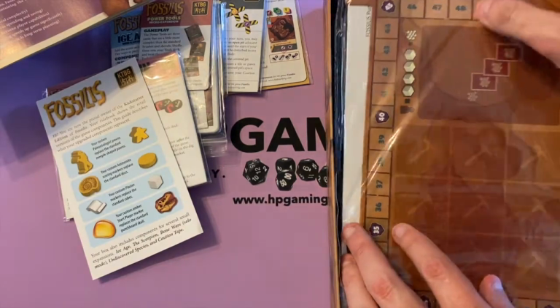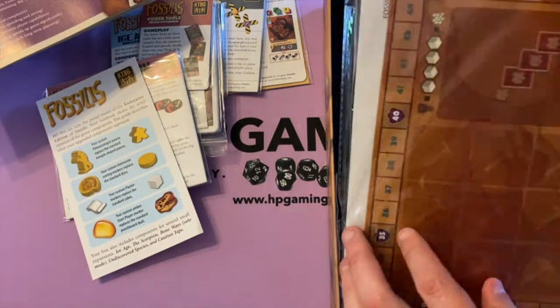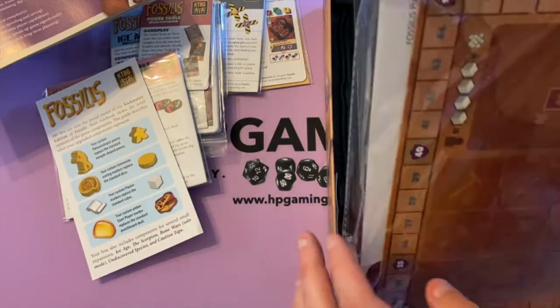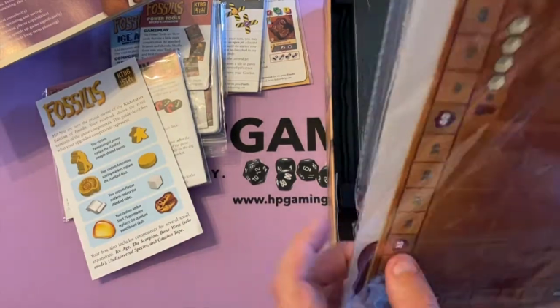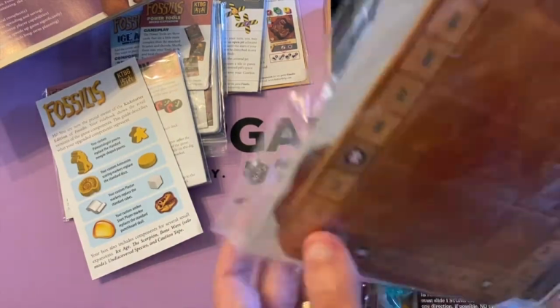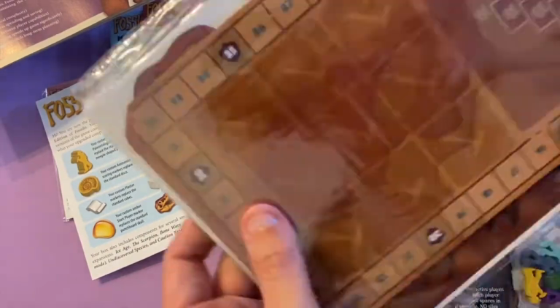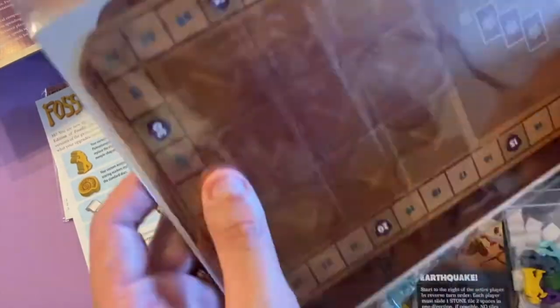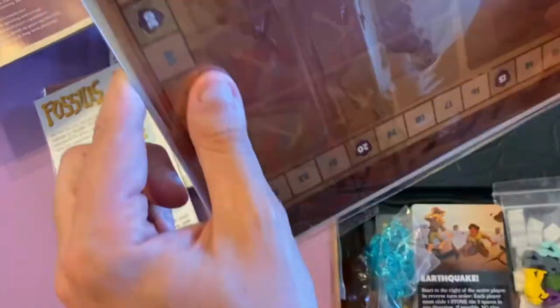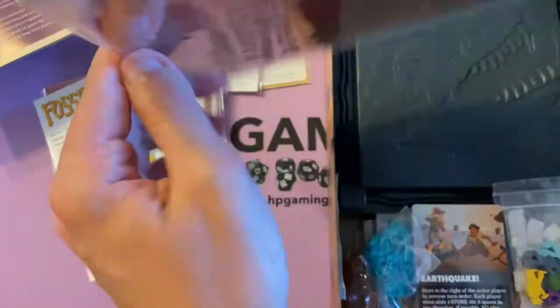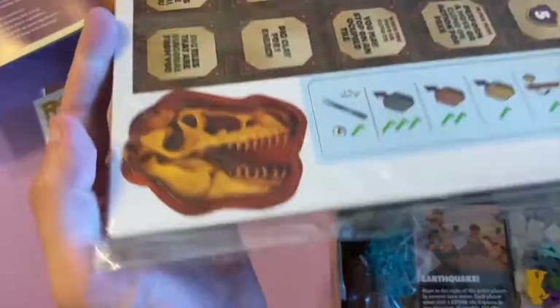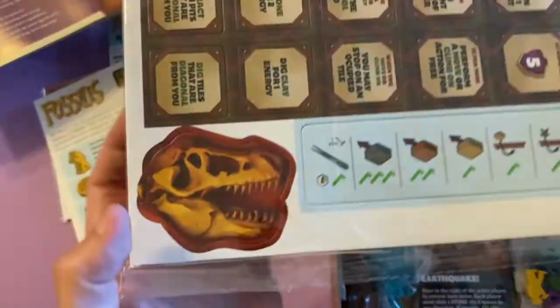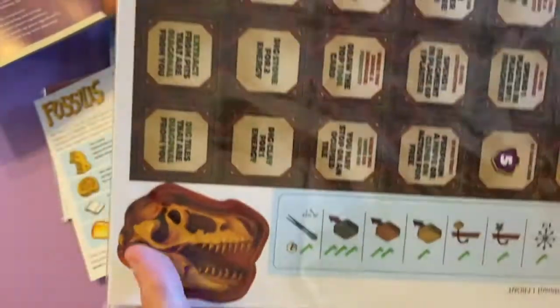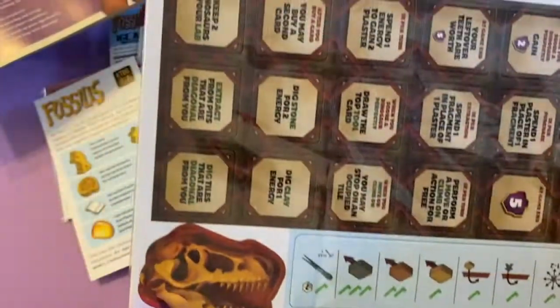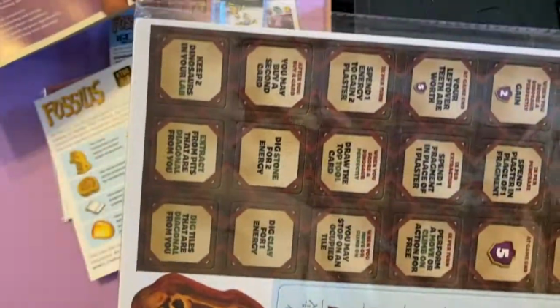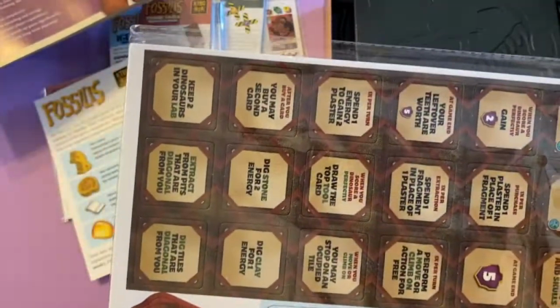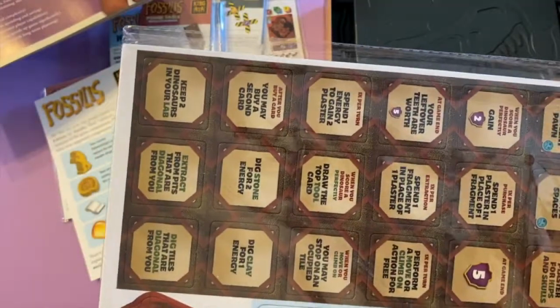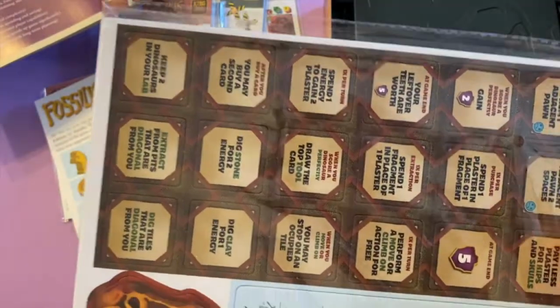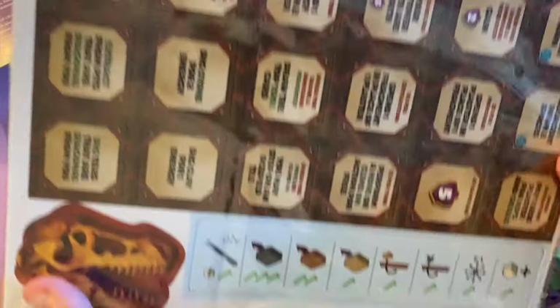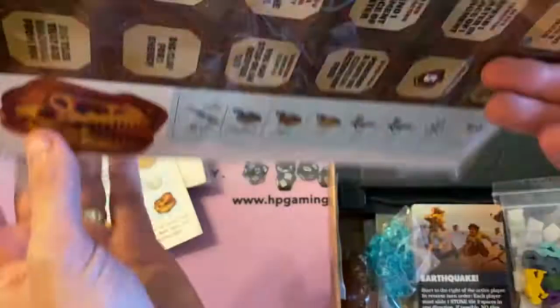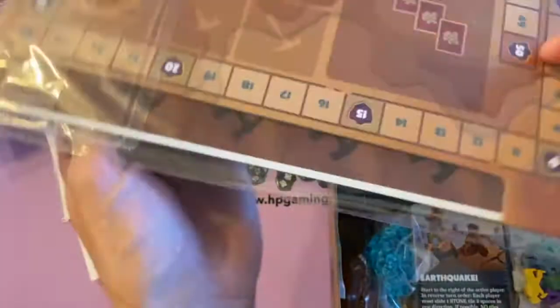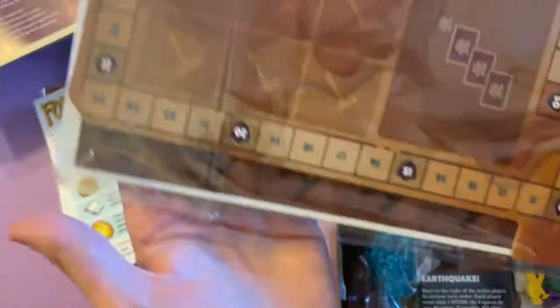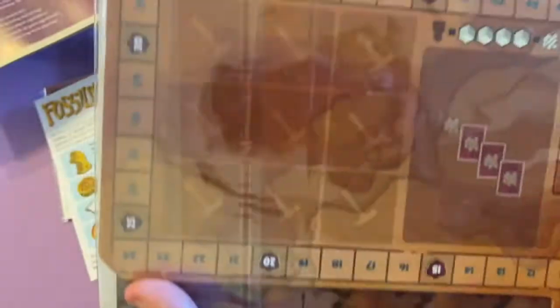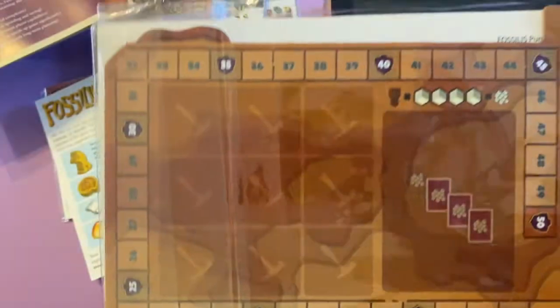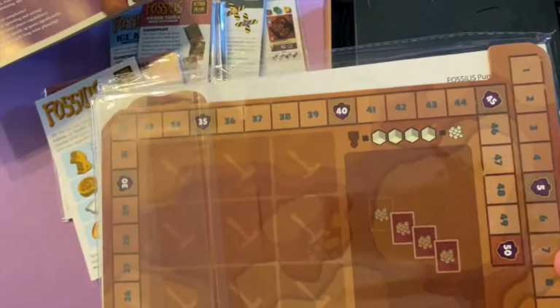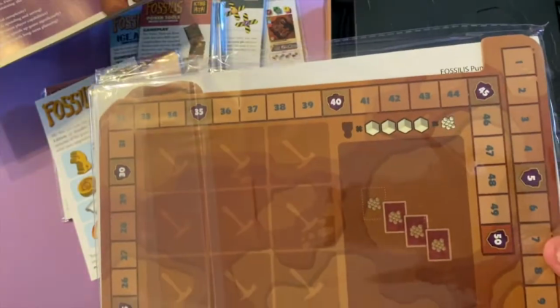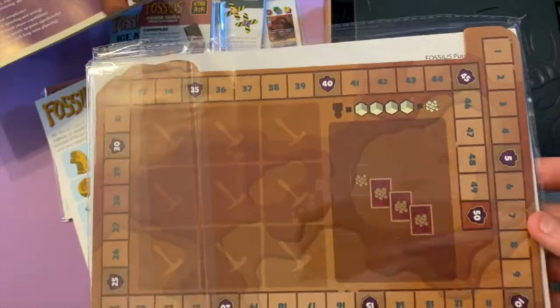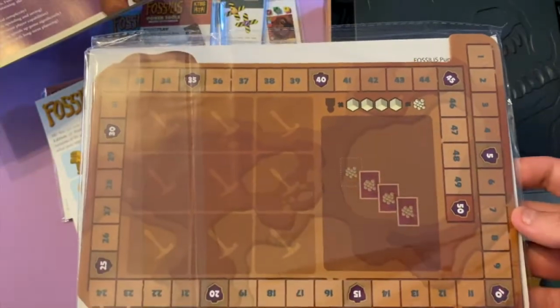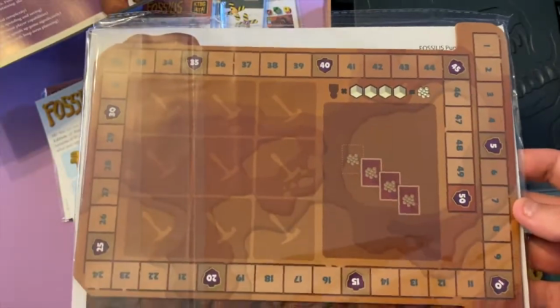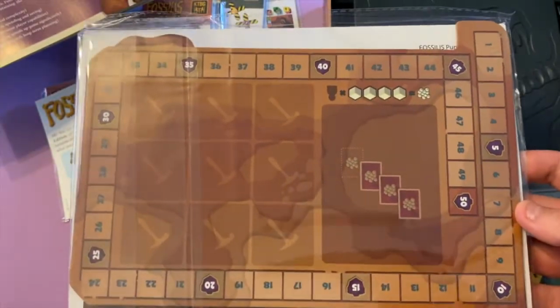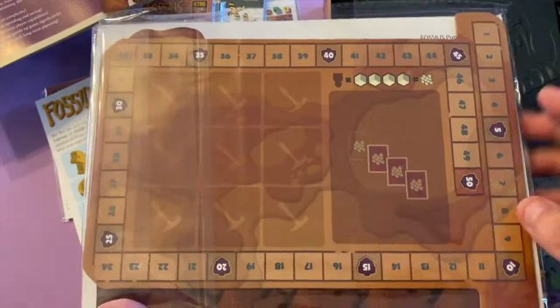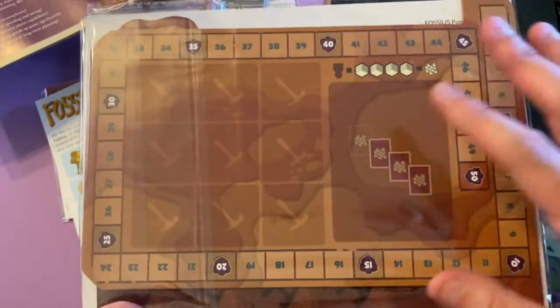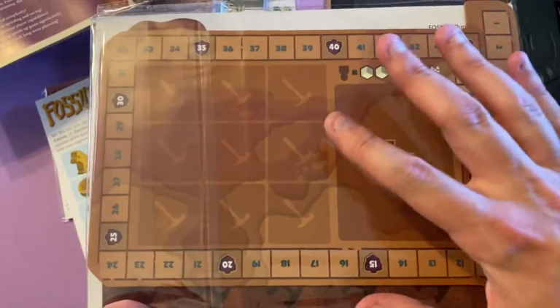There's a Kickstarter edition of the Fossilis rulebook showing the retail version of the components, but these are all the upgraded ones we get. Instead of standard punch board amber markers, we get a custom amber marker. The skull plaster actually looks like plaster rather than standard cubes. Also includes components for Ice Age, Scorpion, Bone Wars, Undiscovered Species, and the Caution Tape expansion.